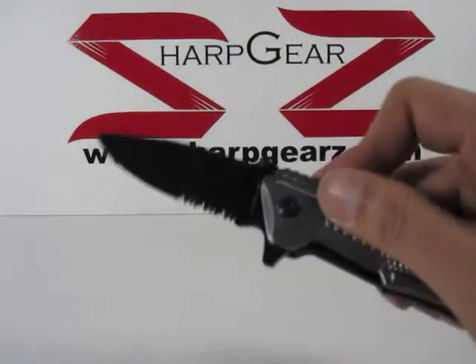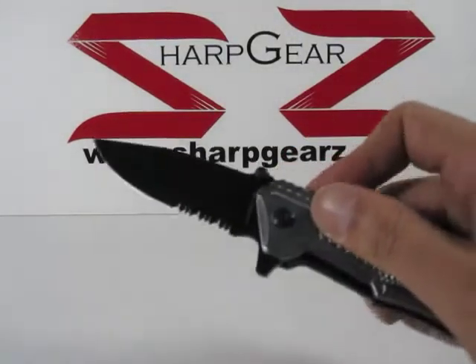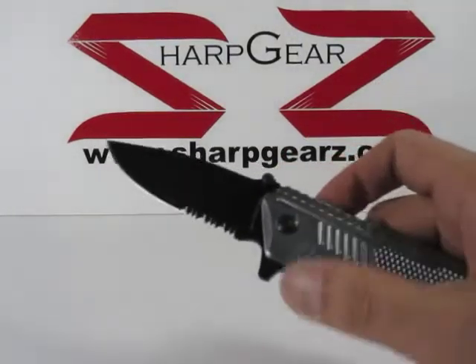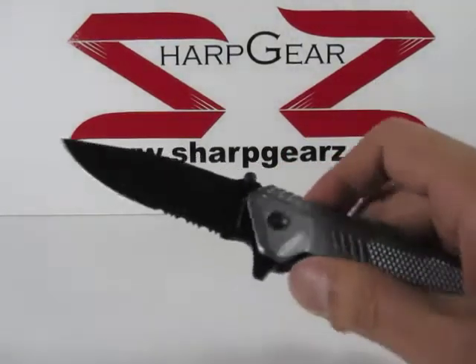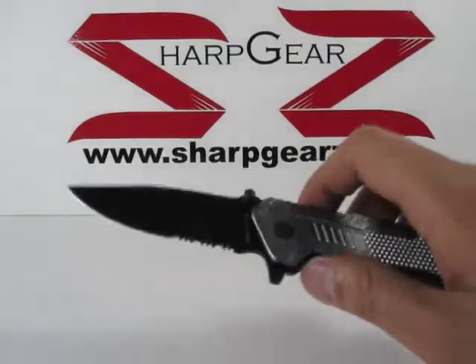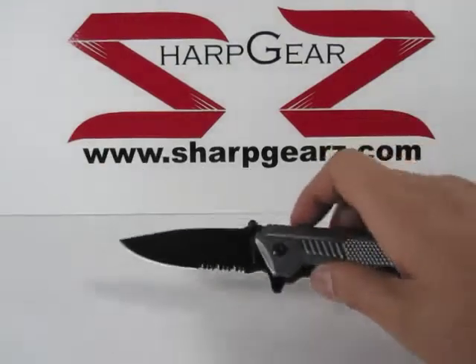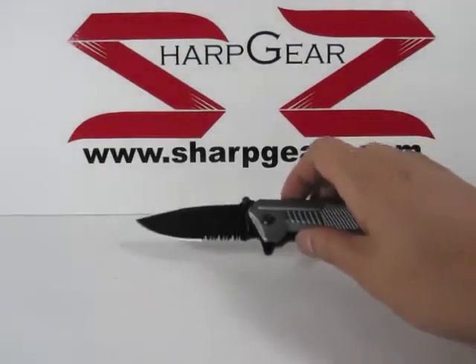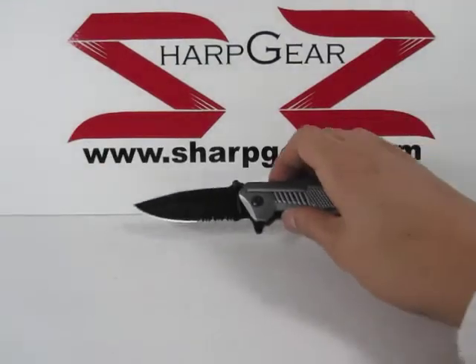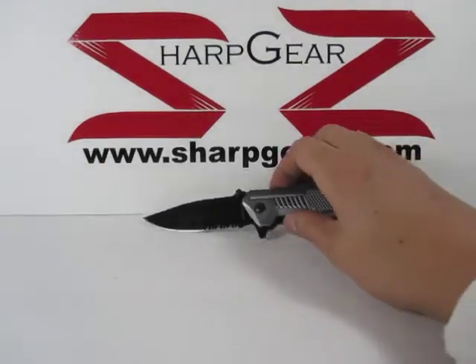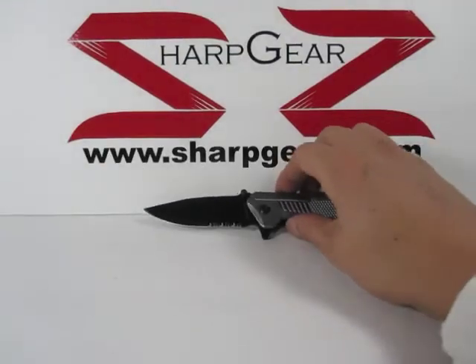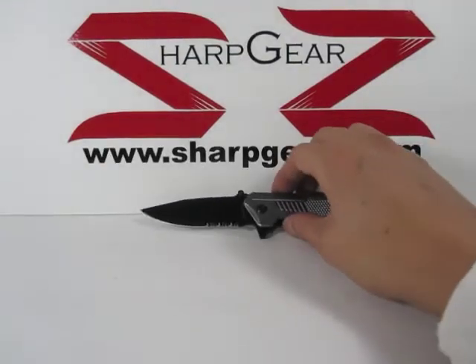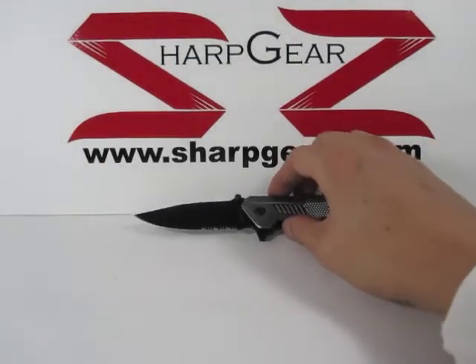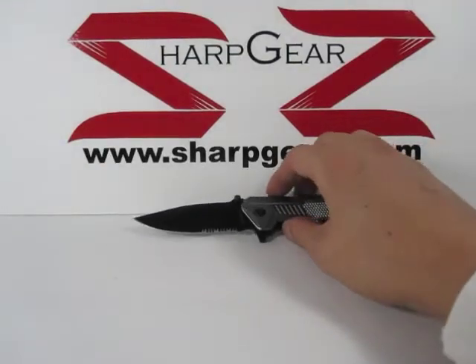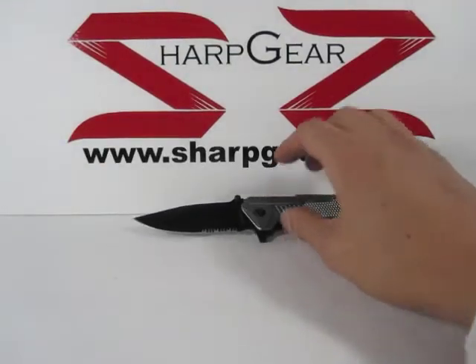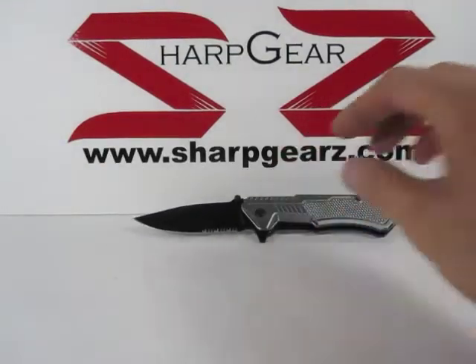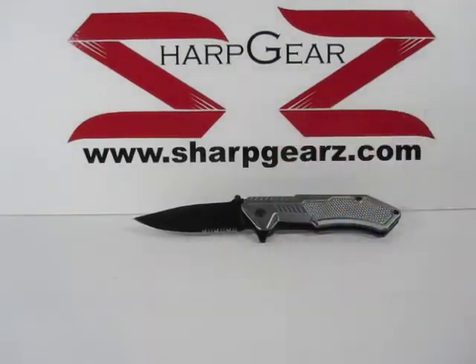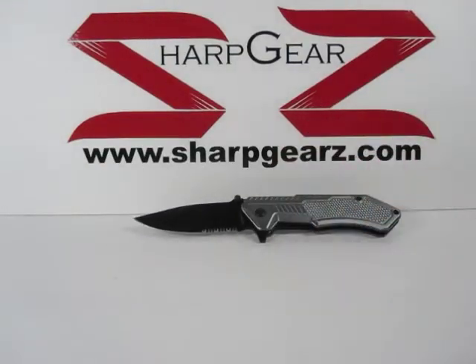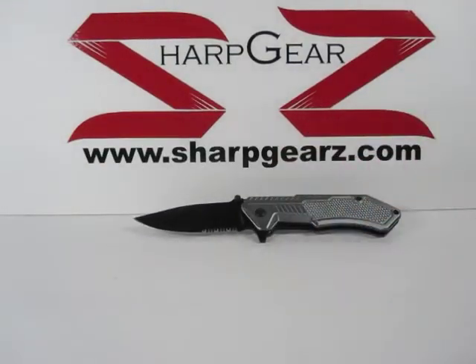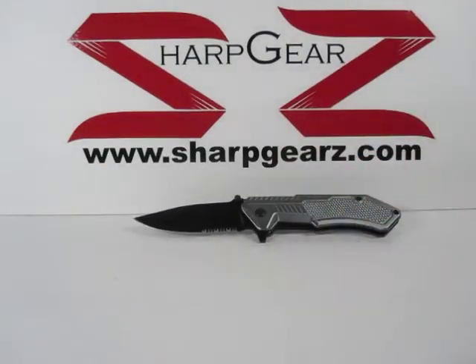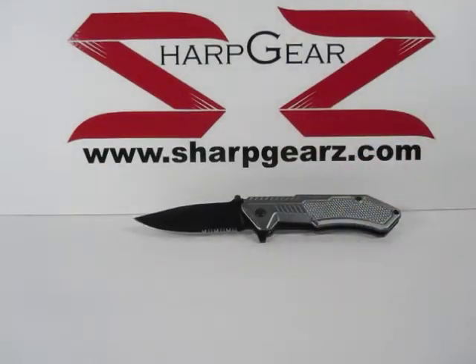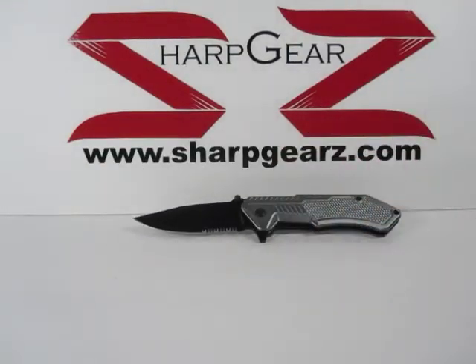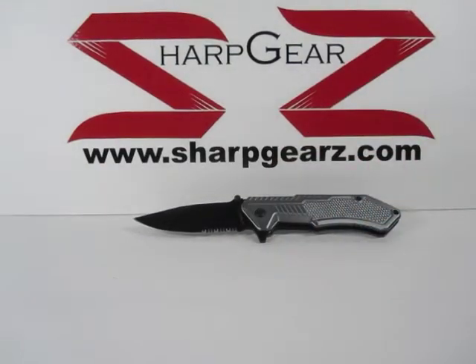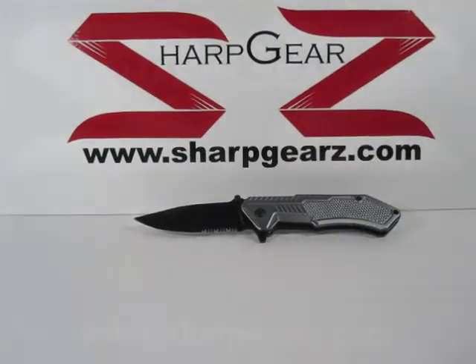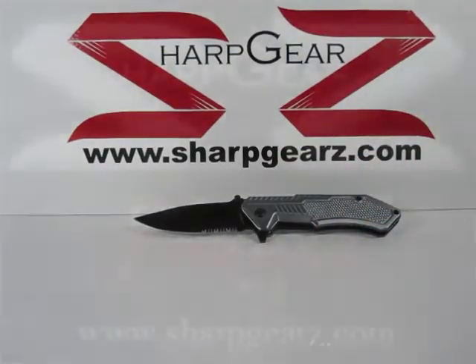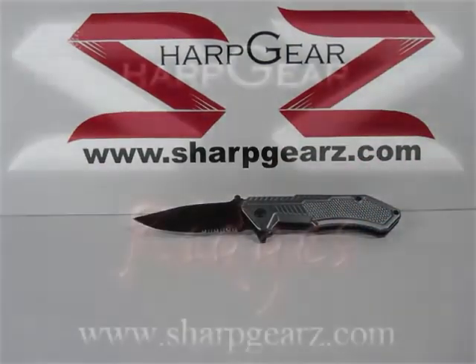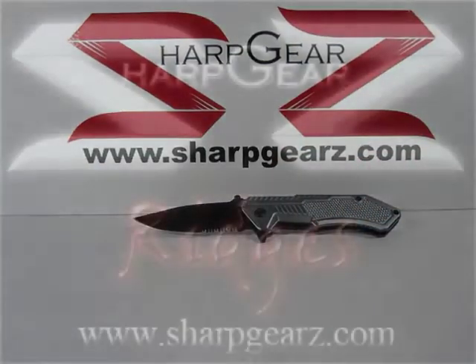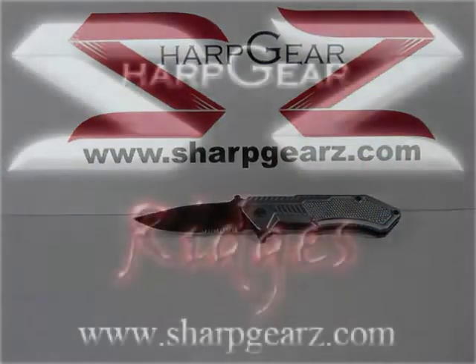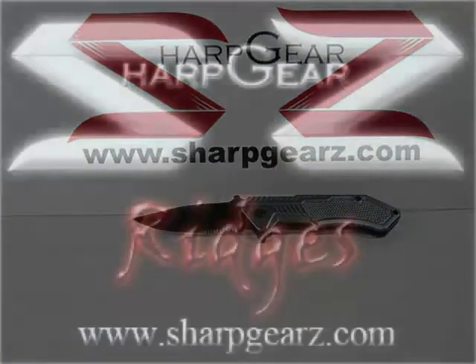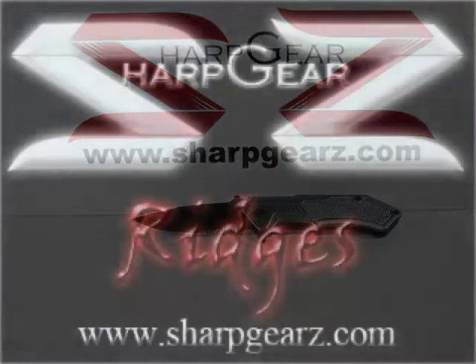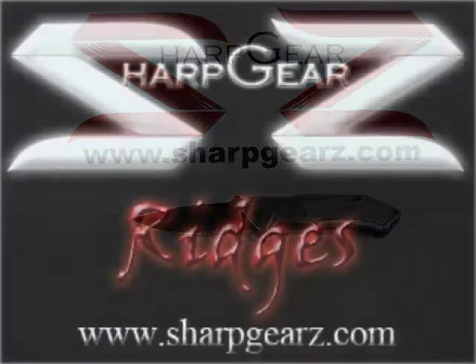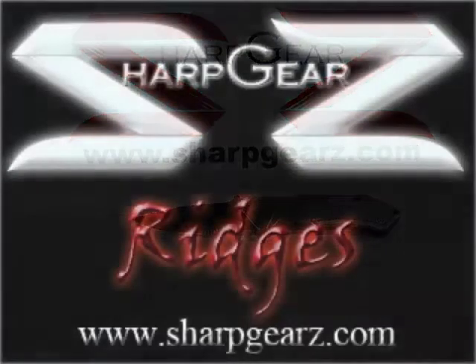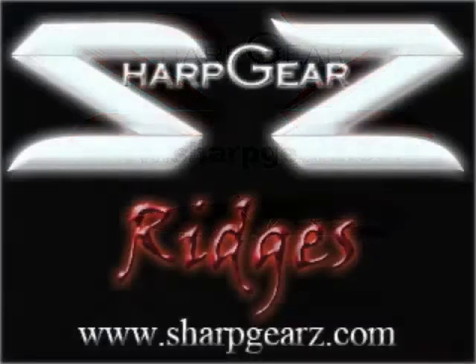If you'd like more information regarding this knife or have any questions, feel free to visit us at SharpGears.com.